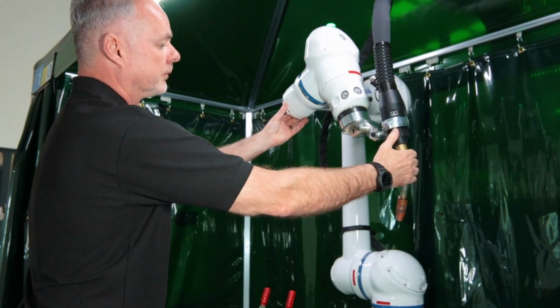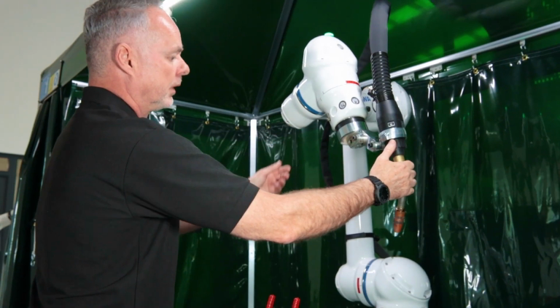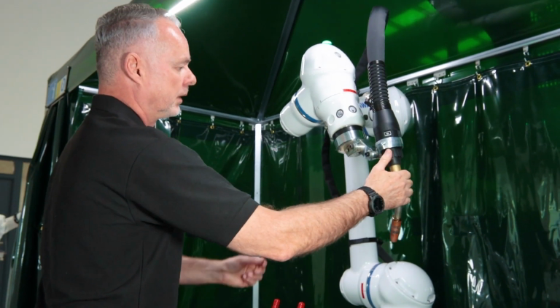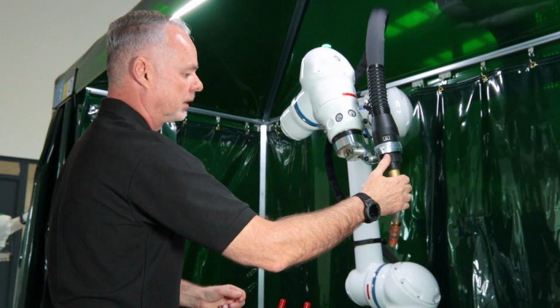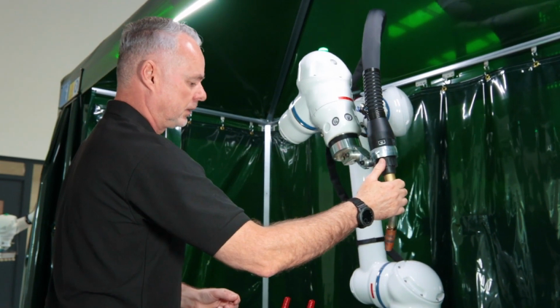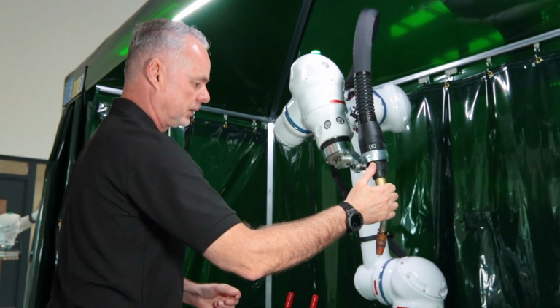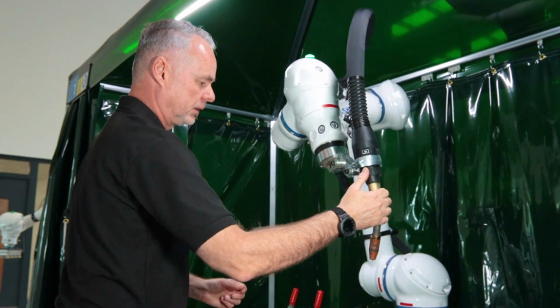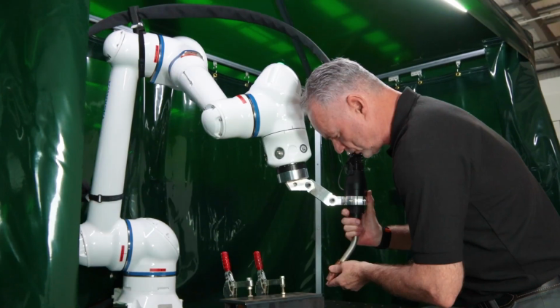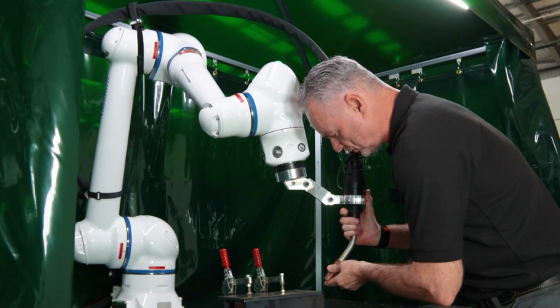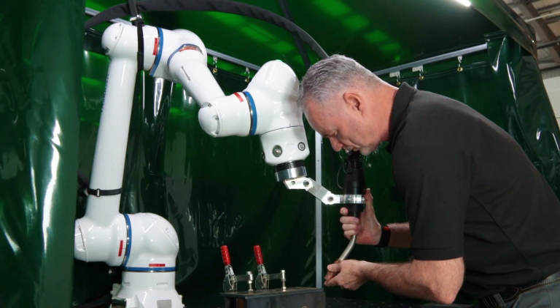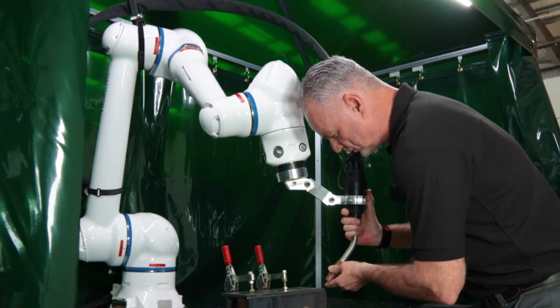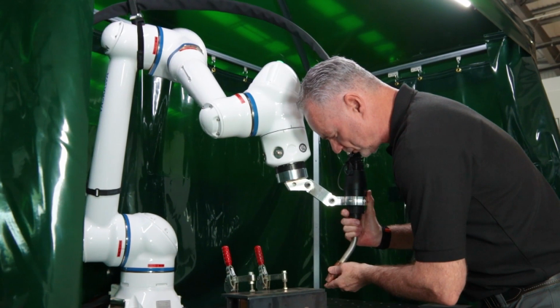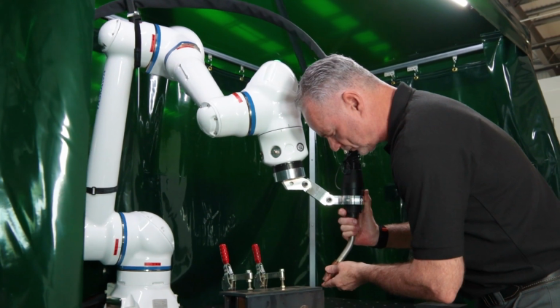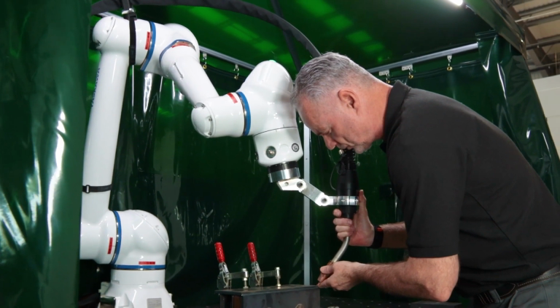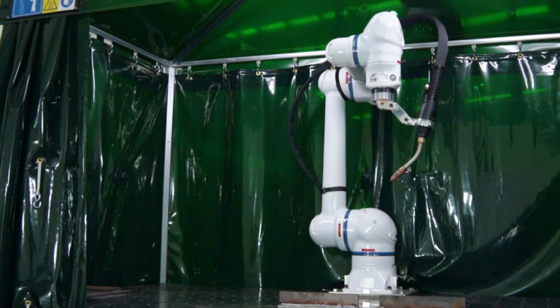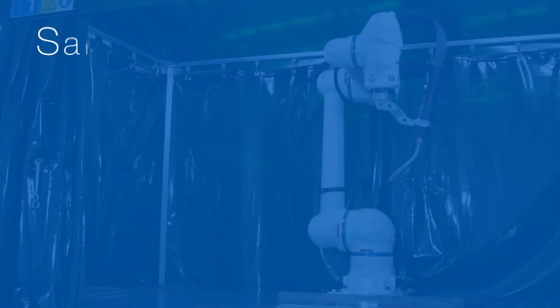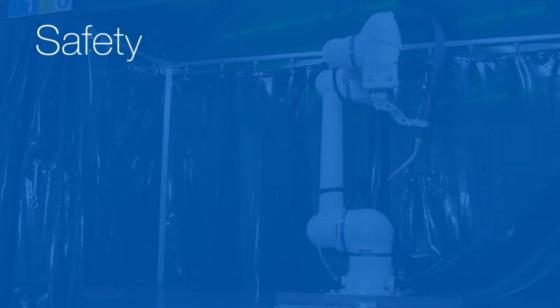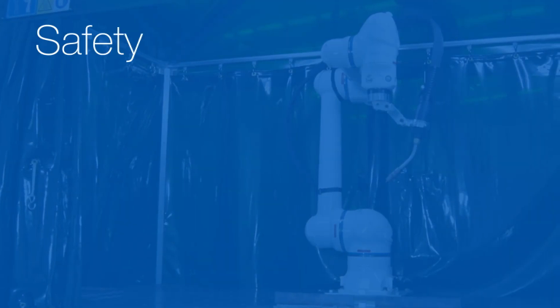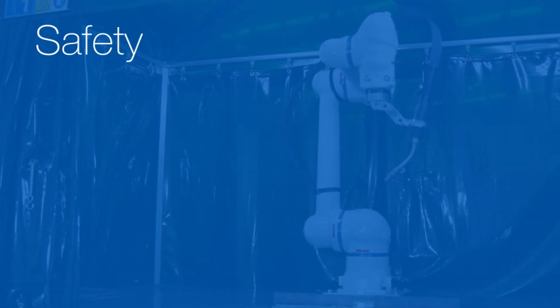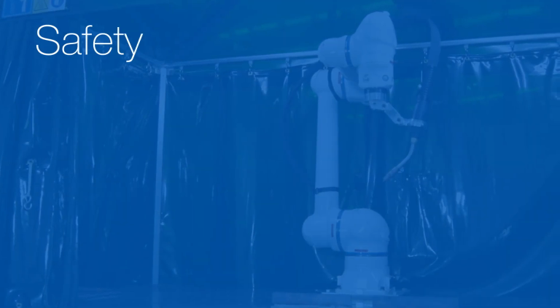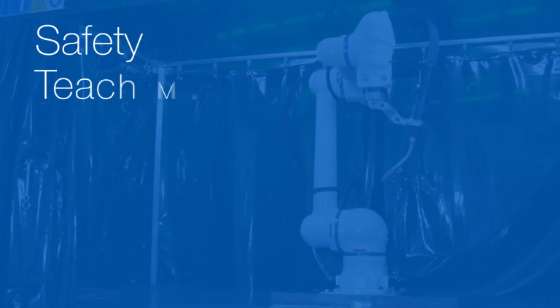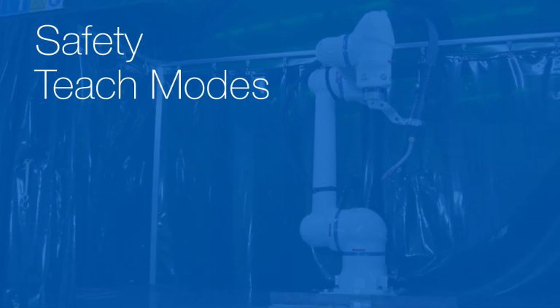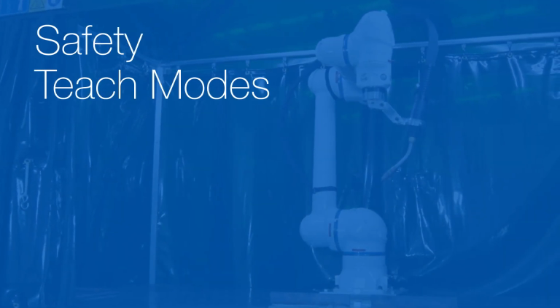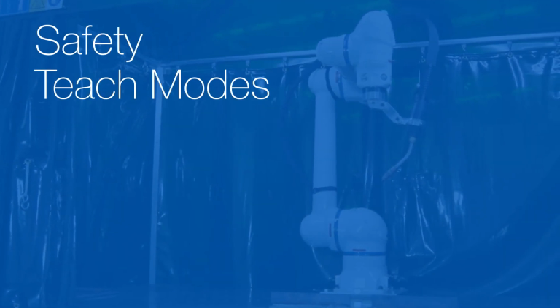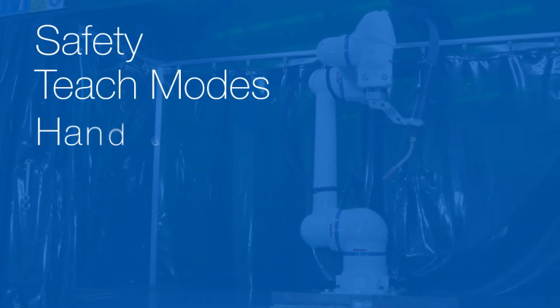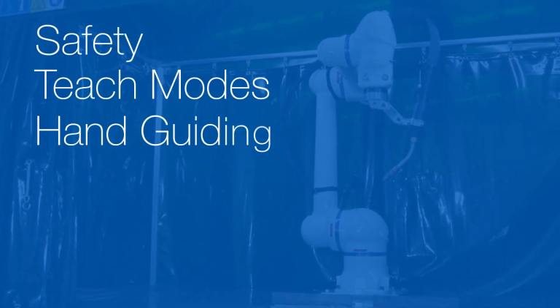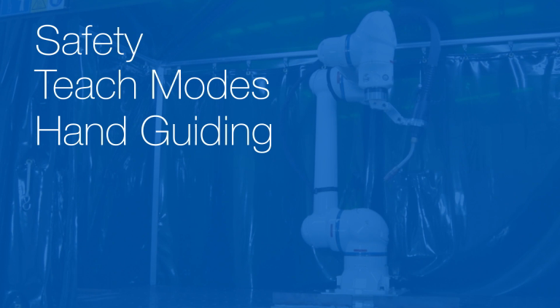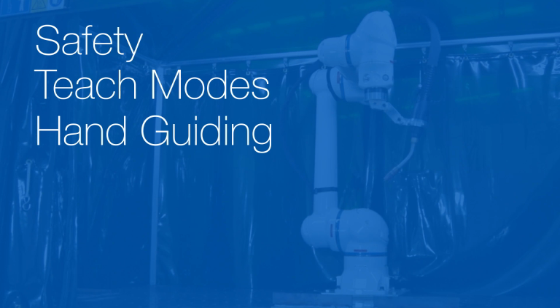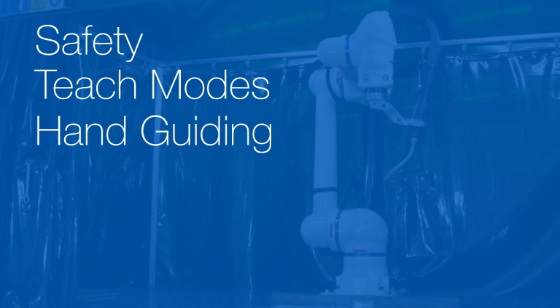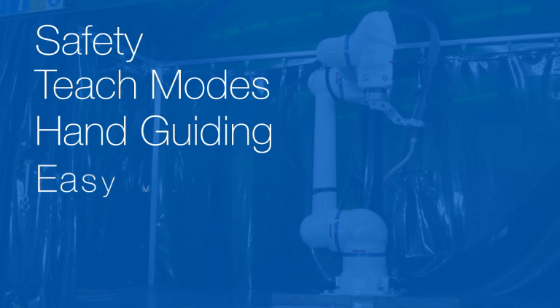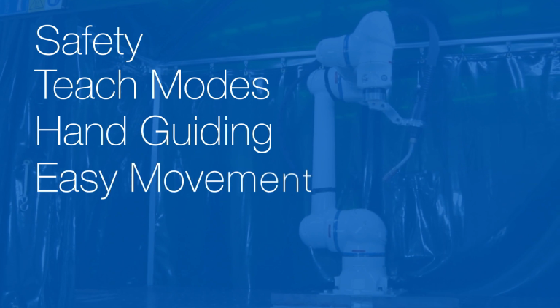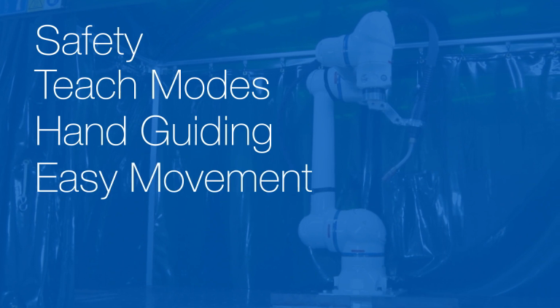It's a collaborative robot with all the required functions: safety, teach modes, hand guiding and easy movement.